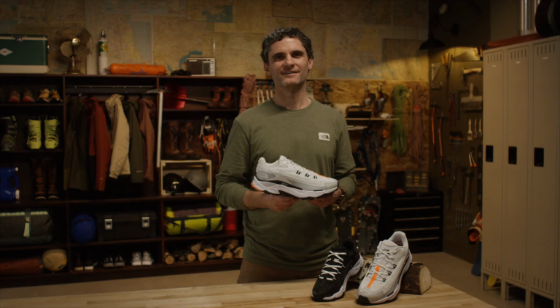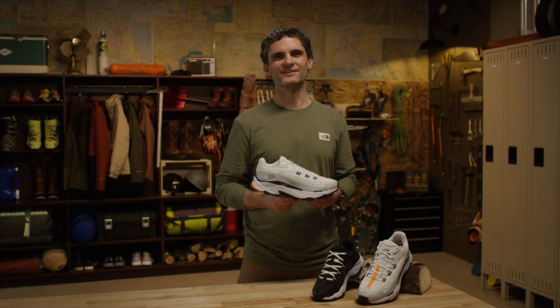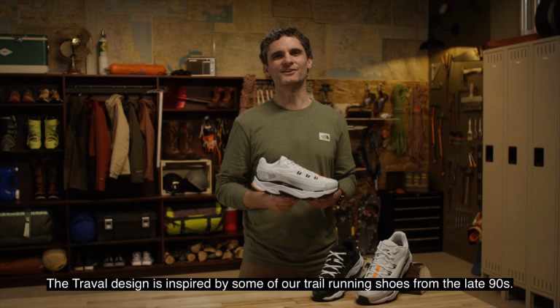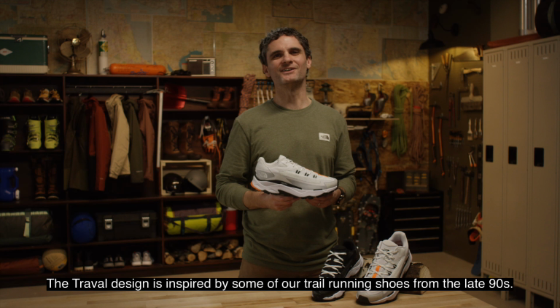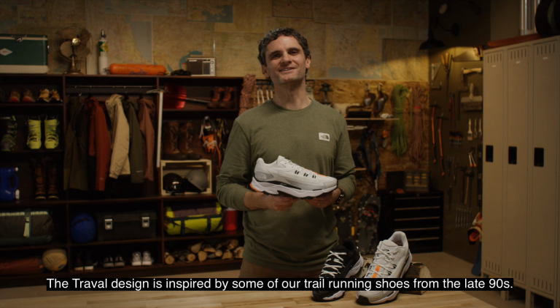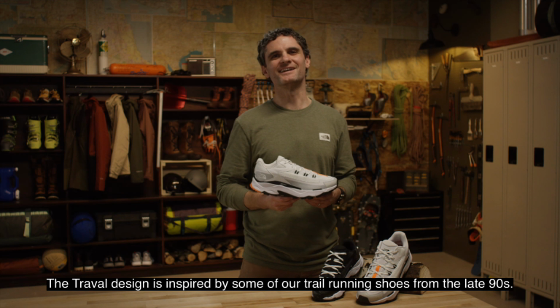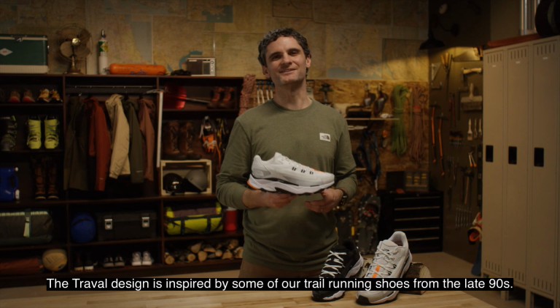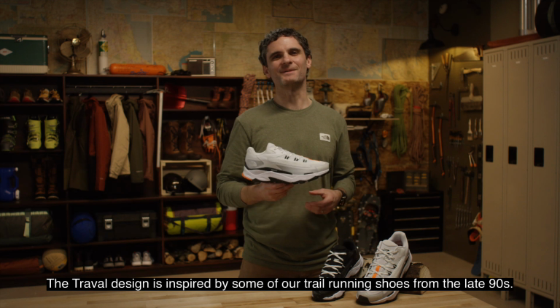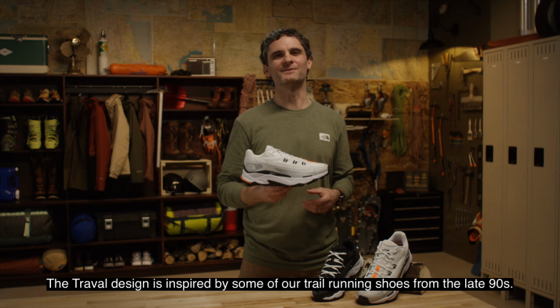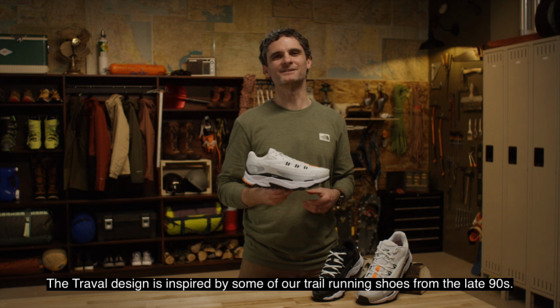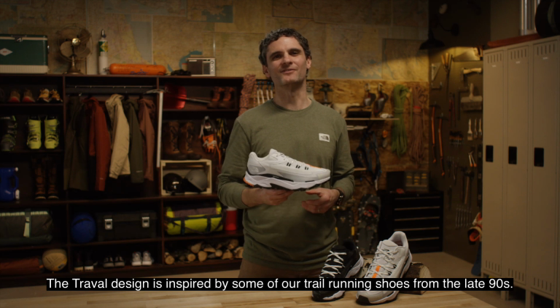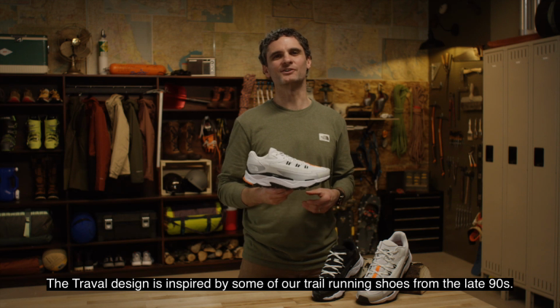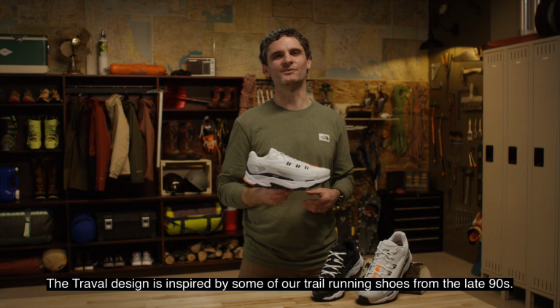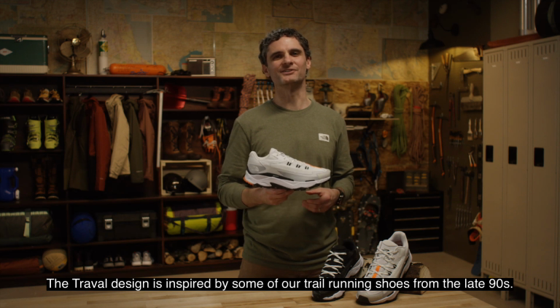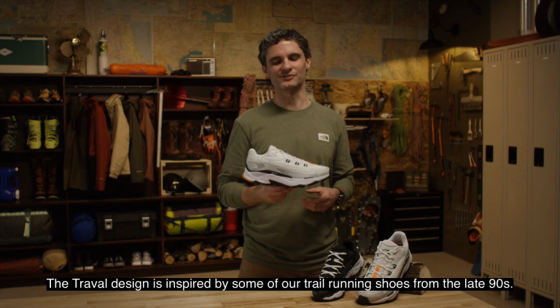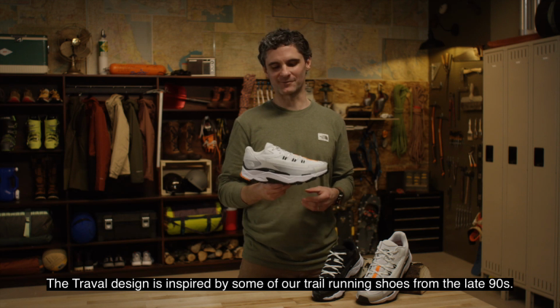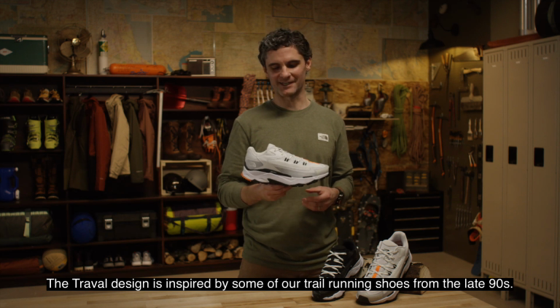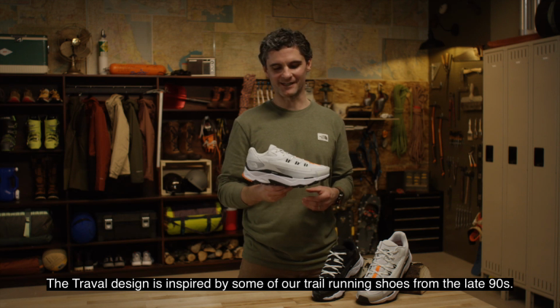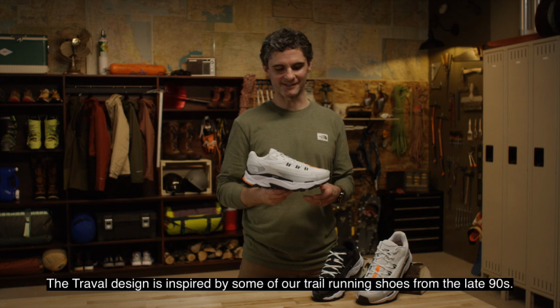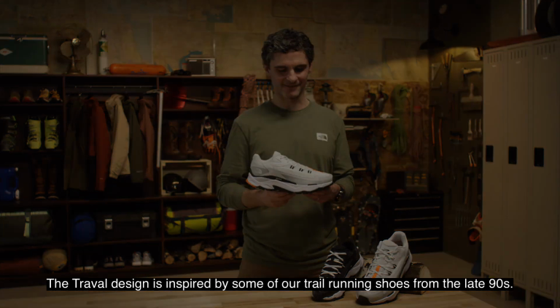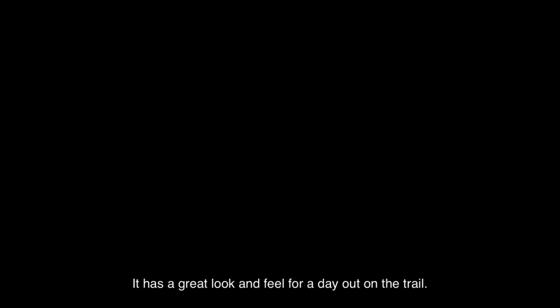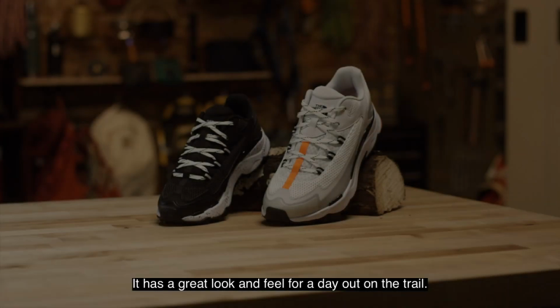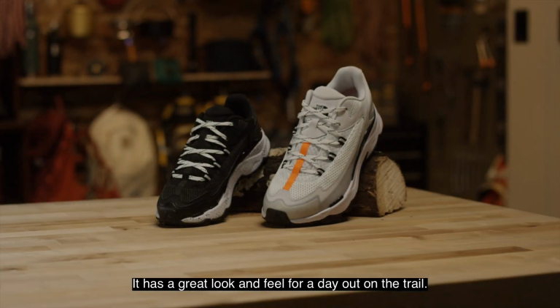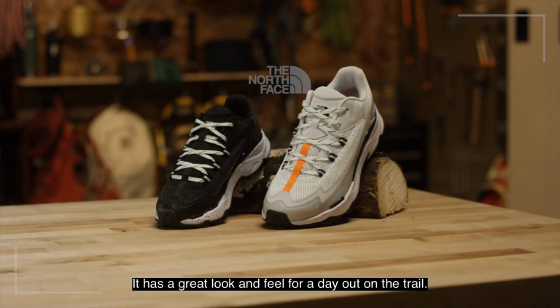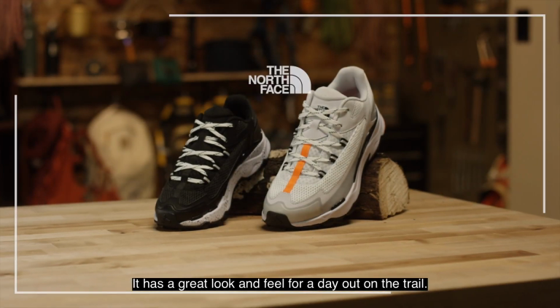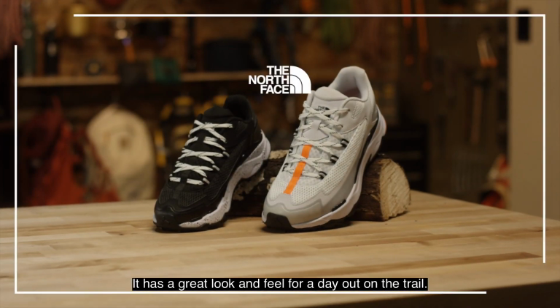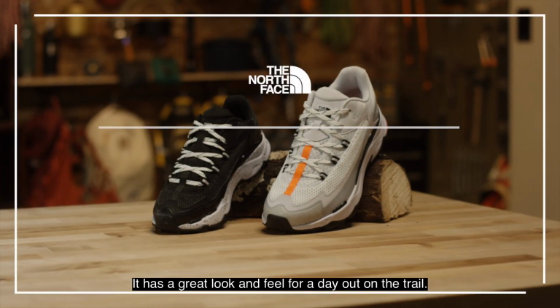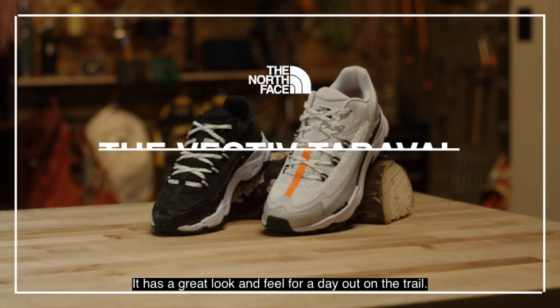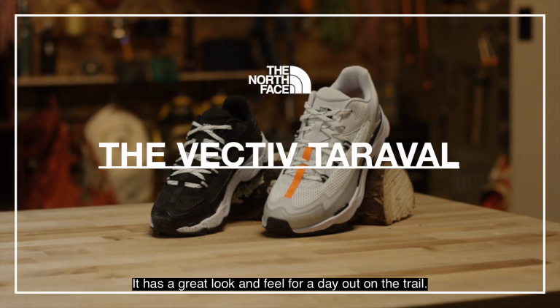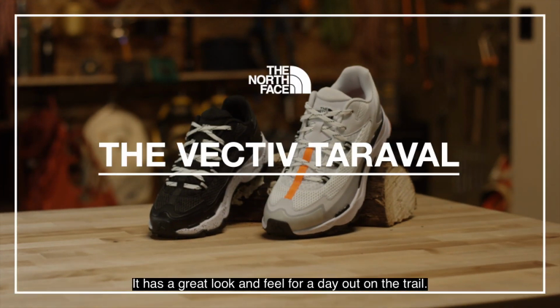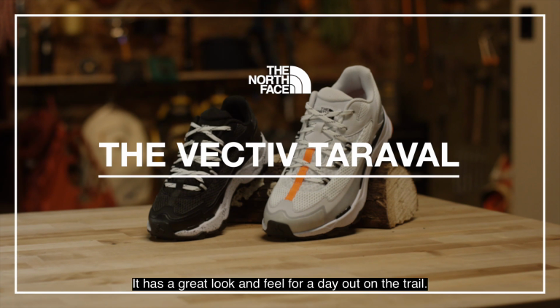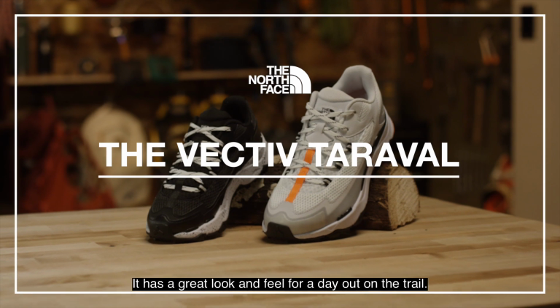The Terravol design is inspired by some of our trail running shoes from the late 90s. It has a great look and feel for a day out on the trail.